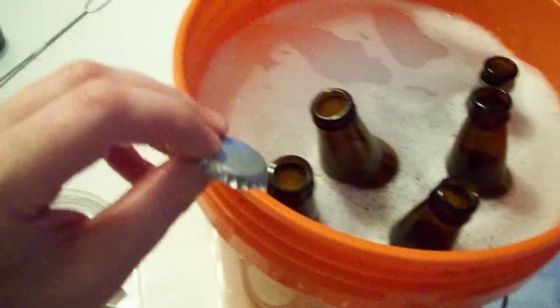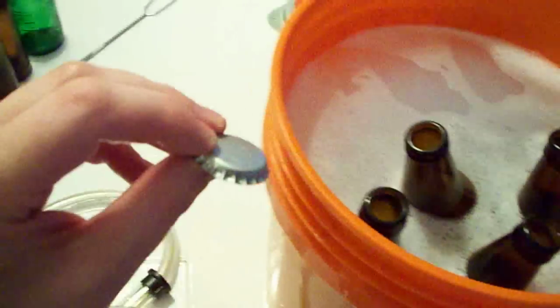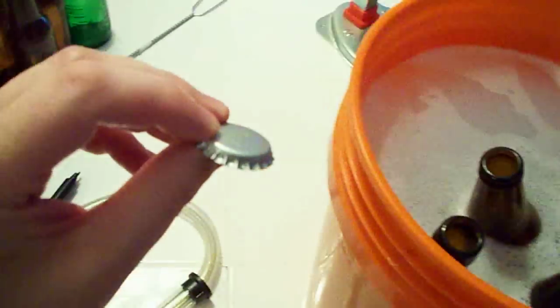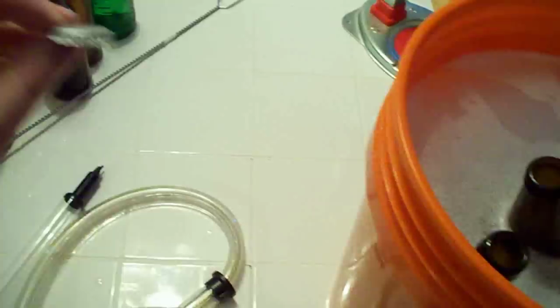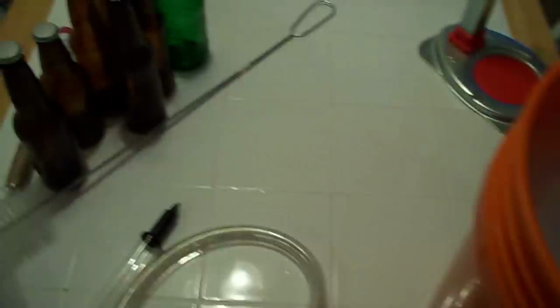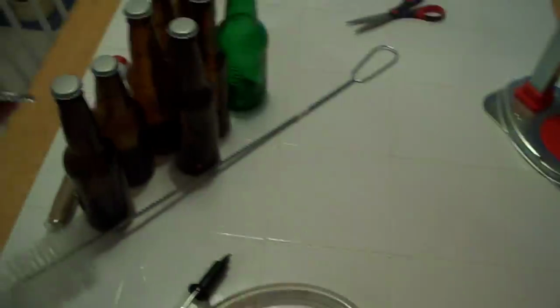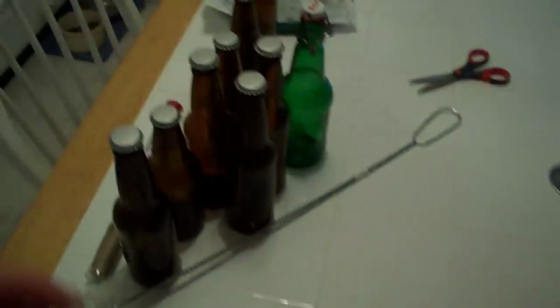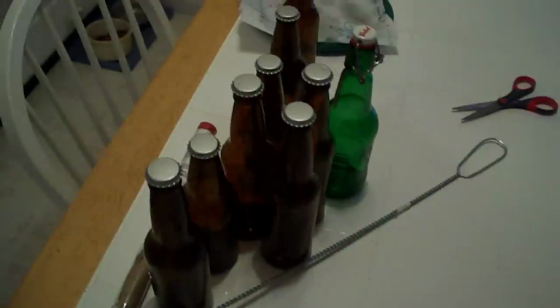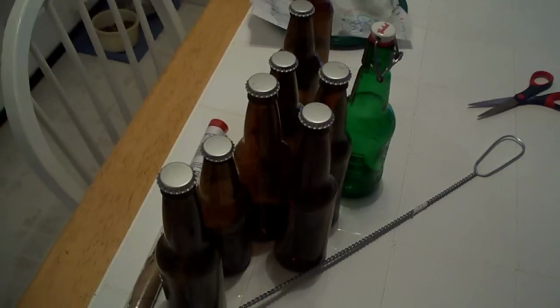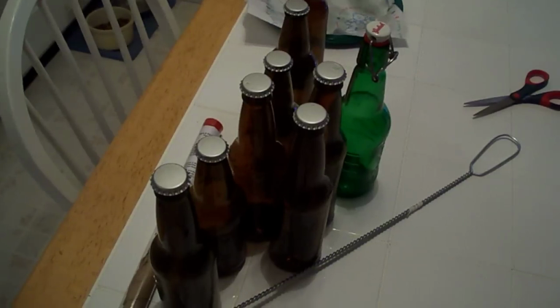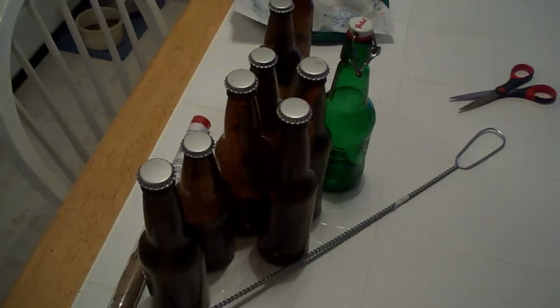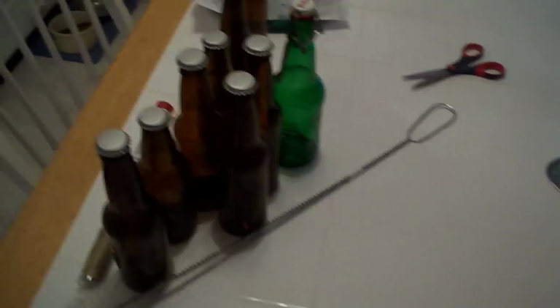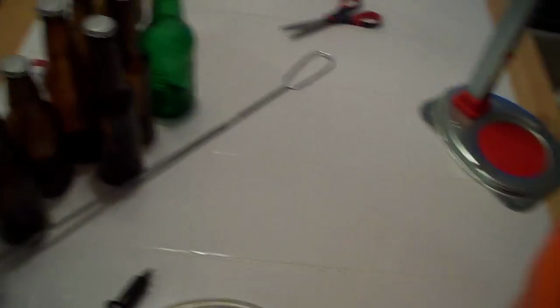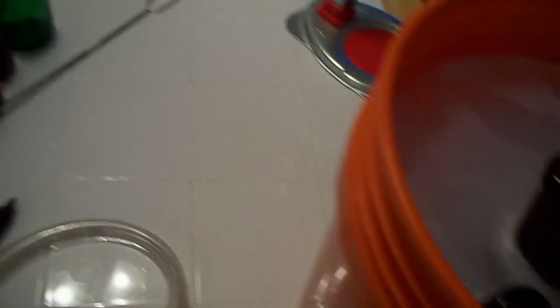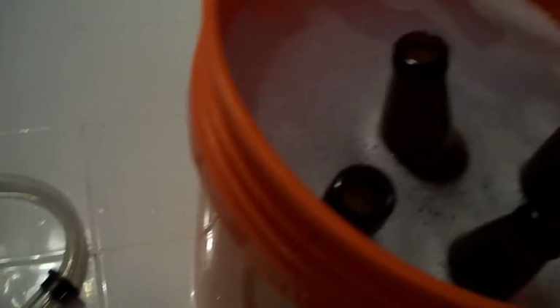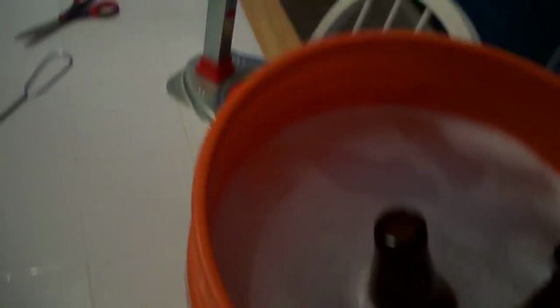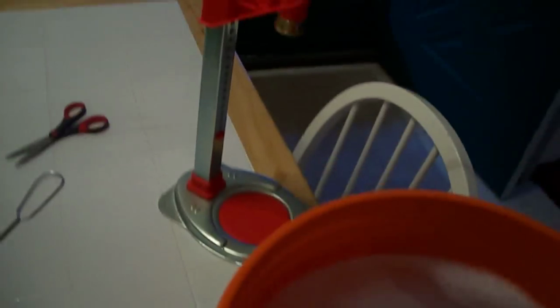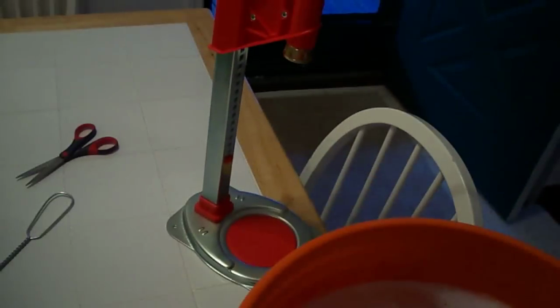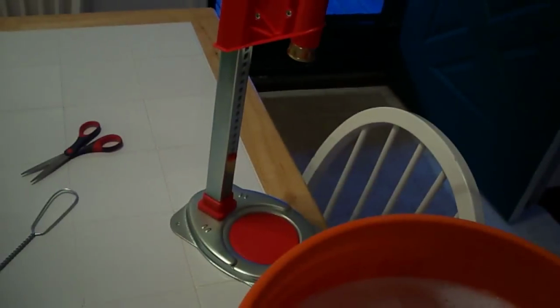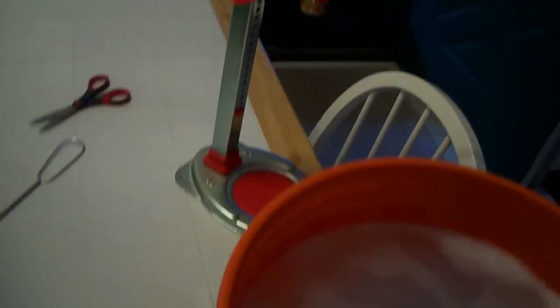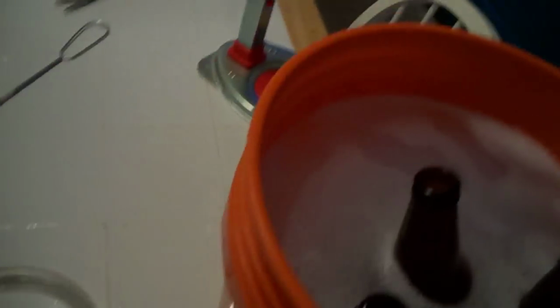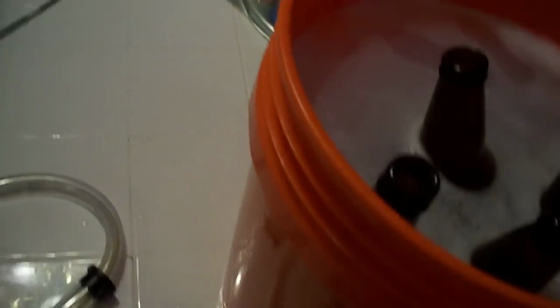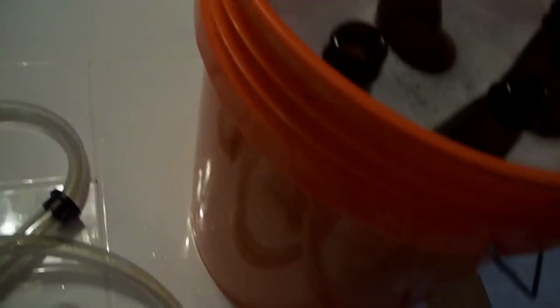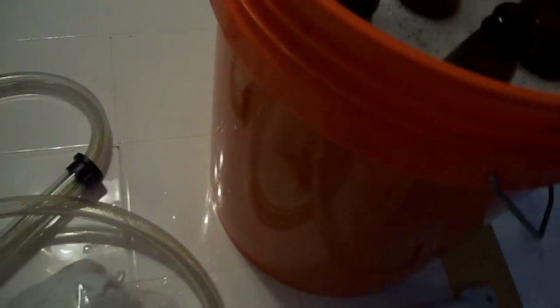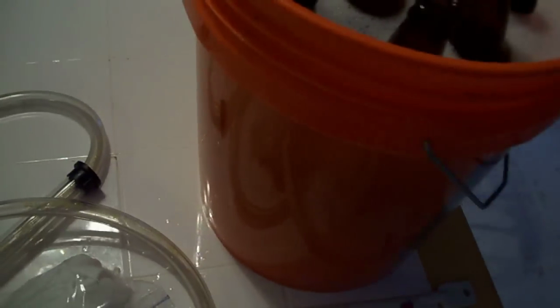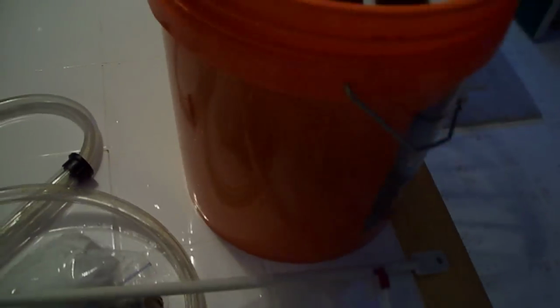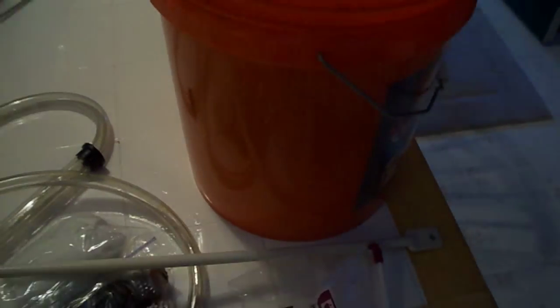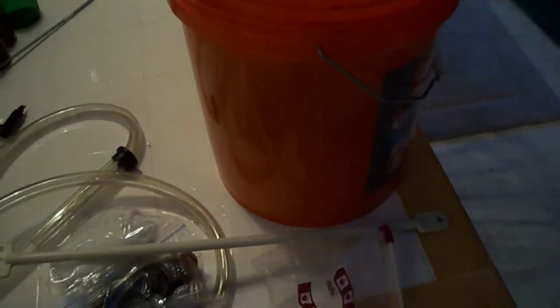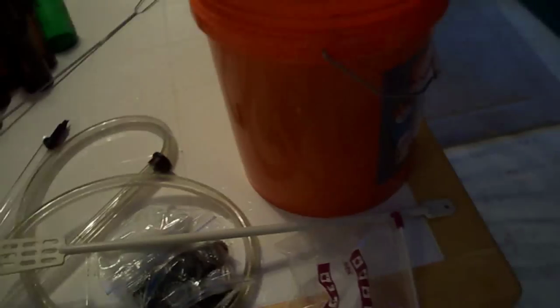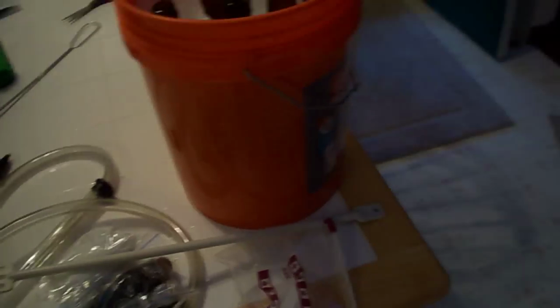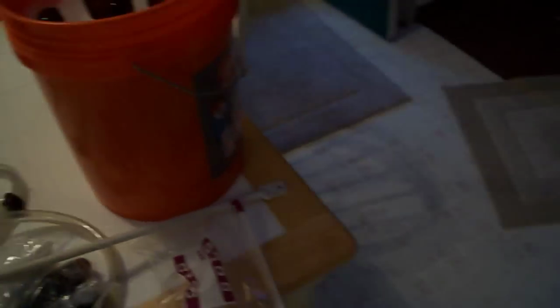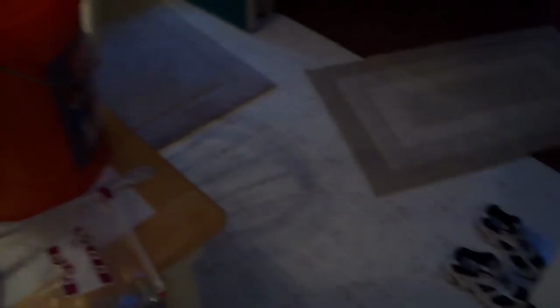Put a bottle cap on top of them, sit them off to the side — I've got my capper and everything right here and I'm all ready to go.